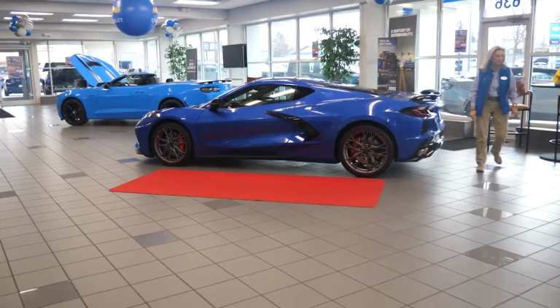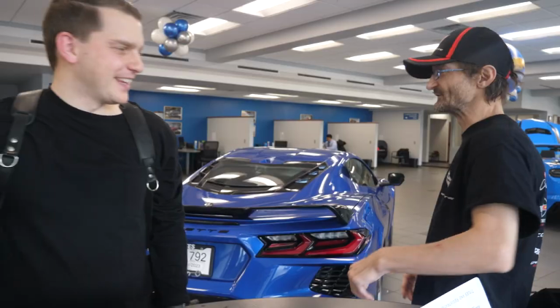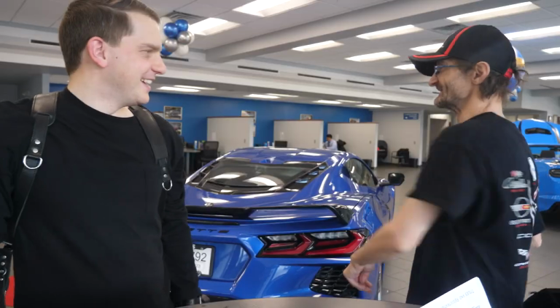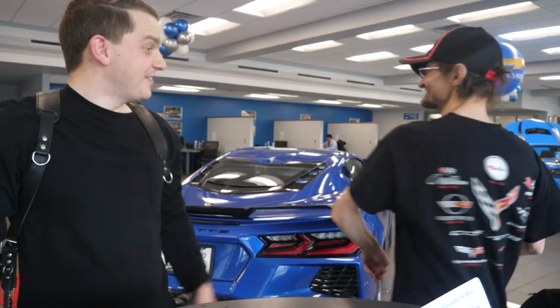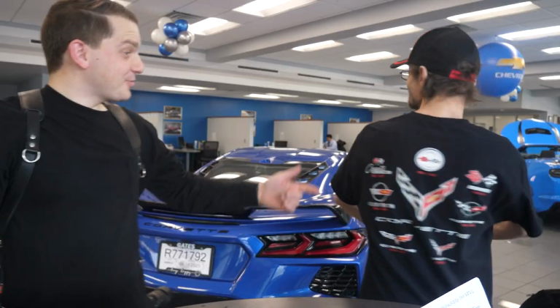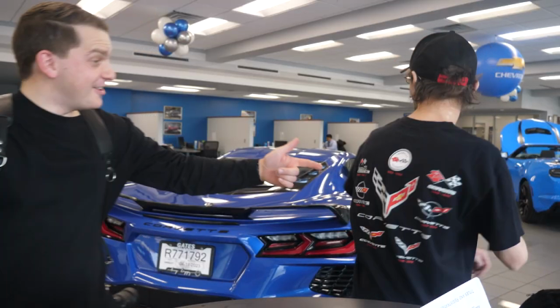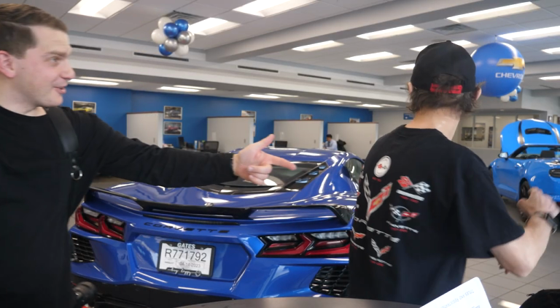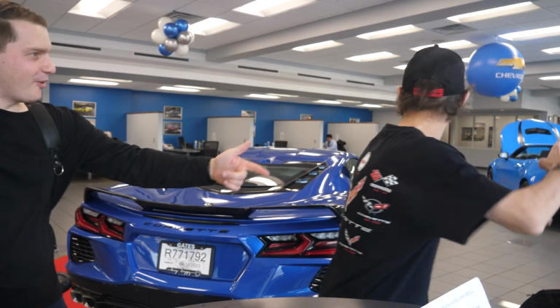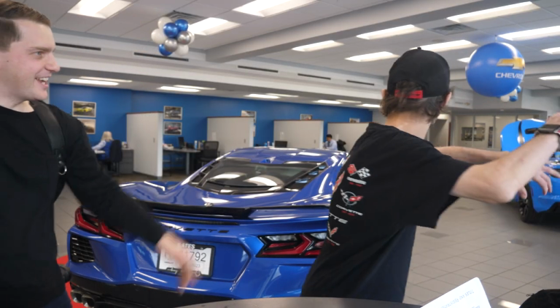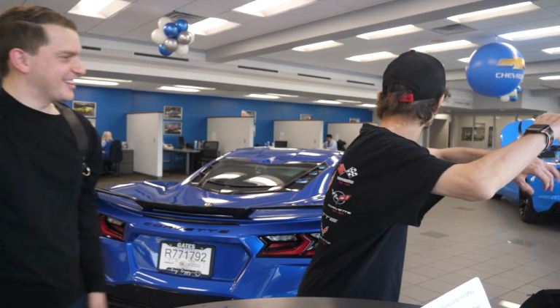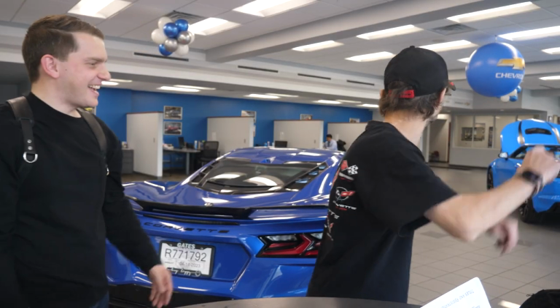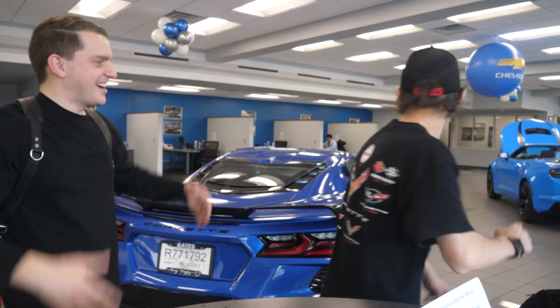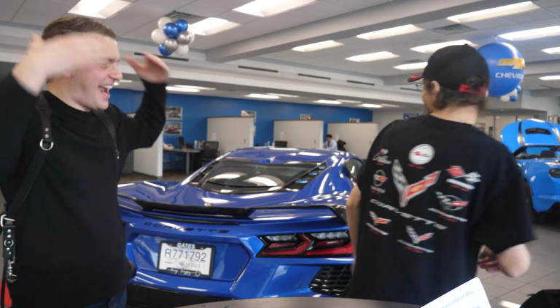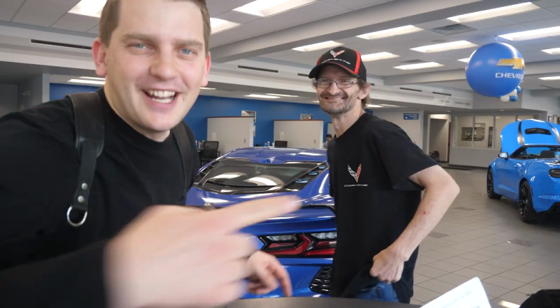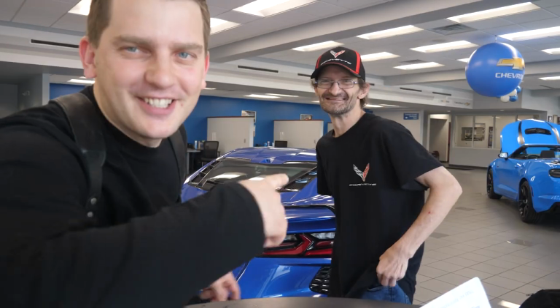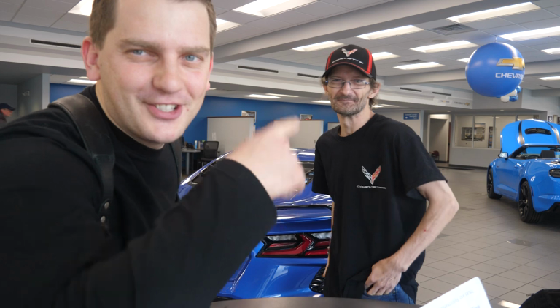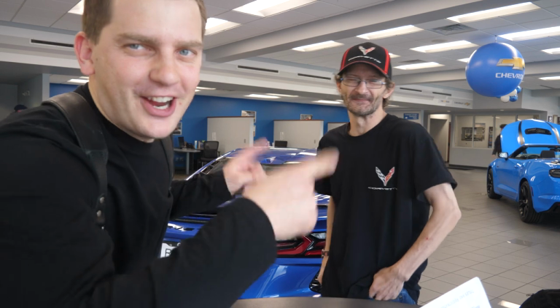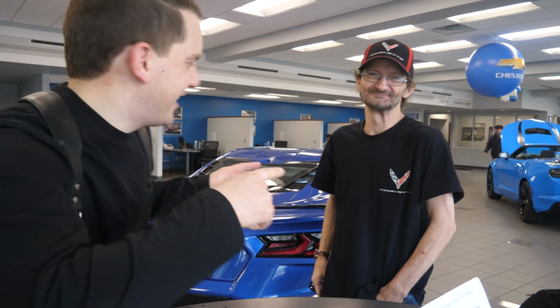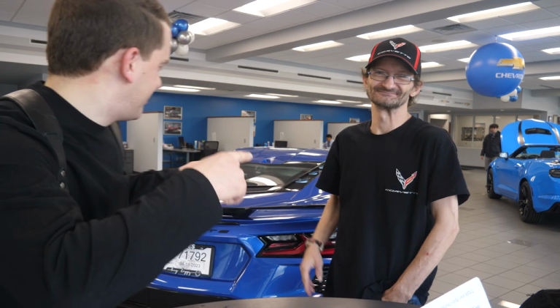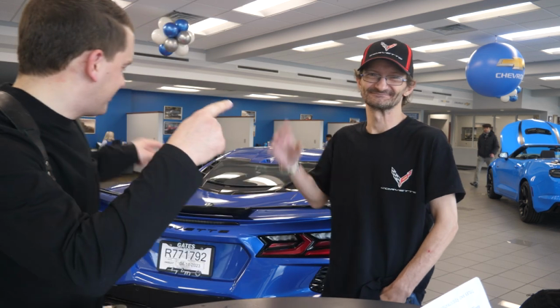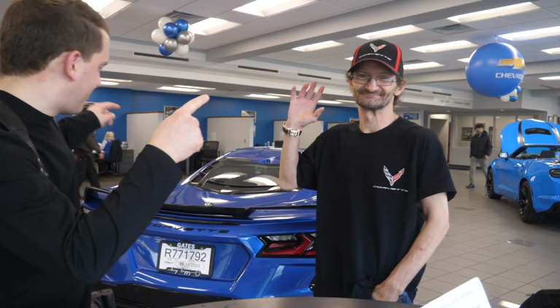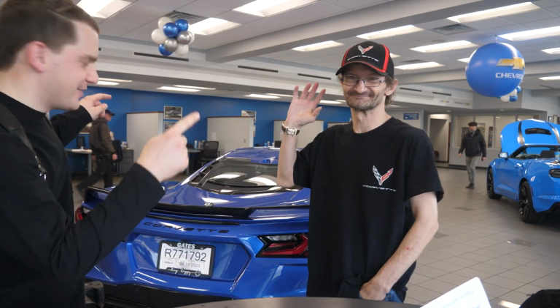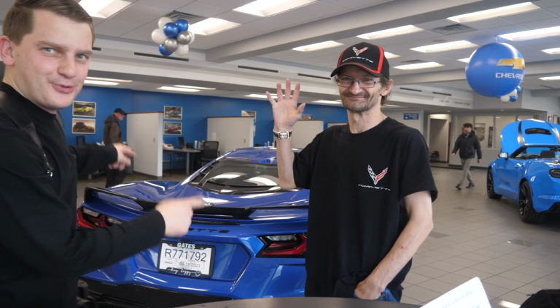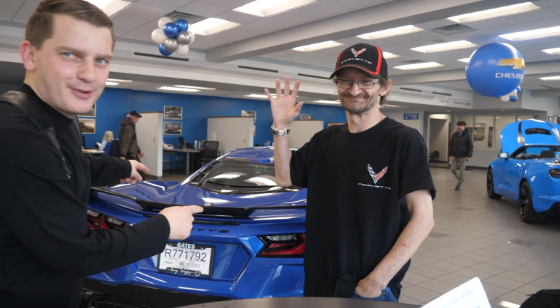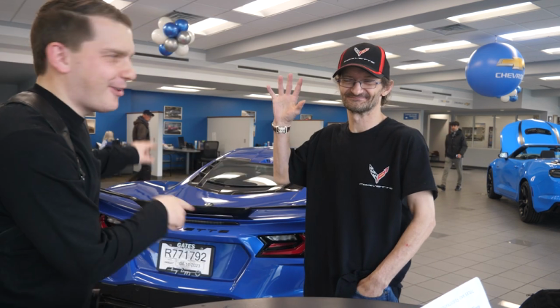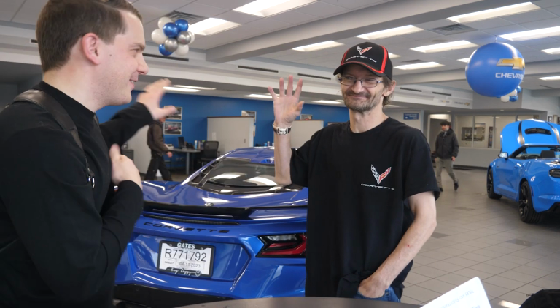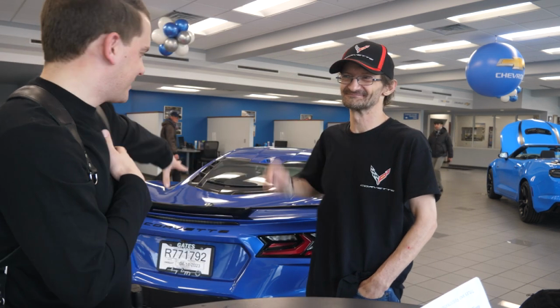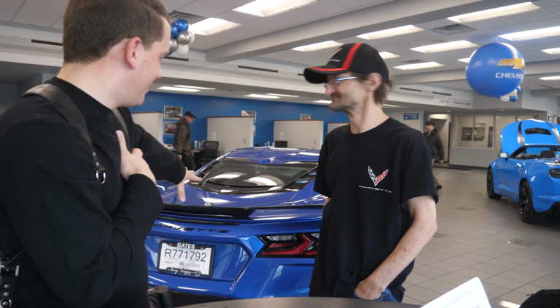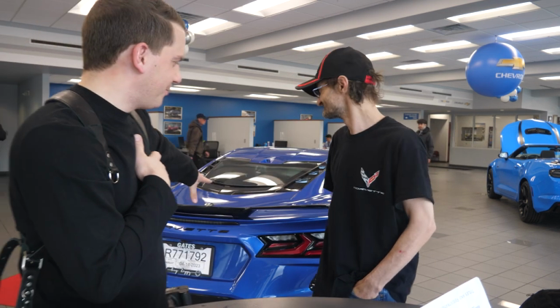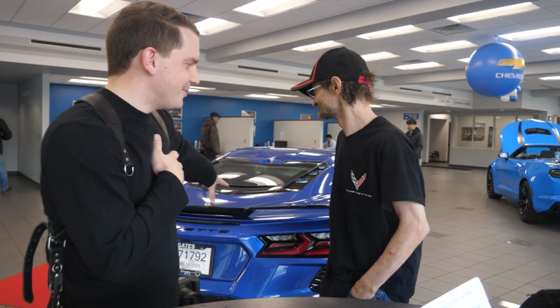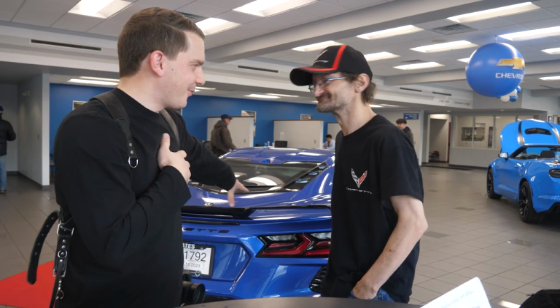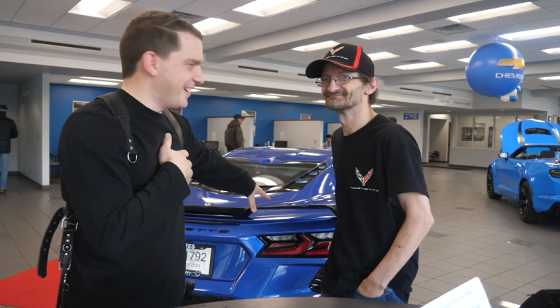Where are my Corvettes? That's right, you got your Corvette here — look at that. What's up, guys? This is Jerry, and Jerry just bought his dream car, this beautiful blue Corvette.